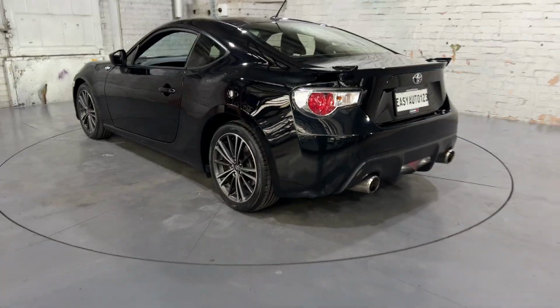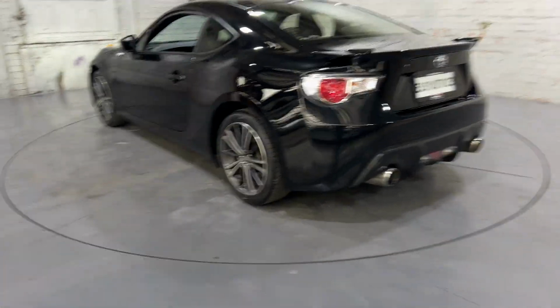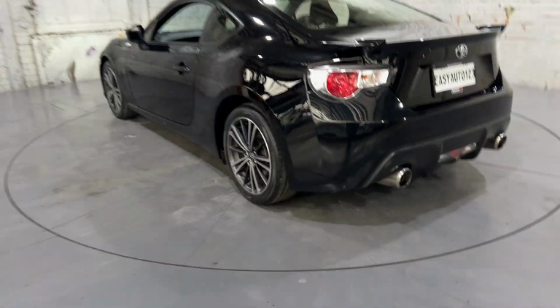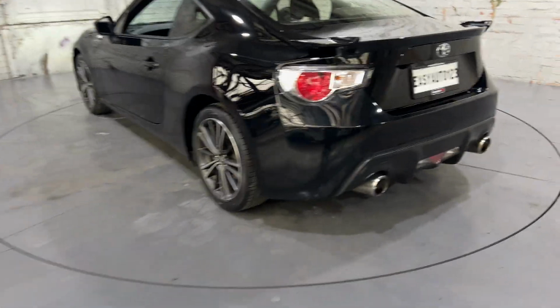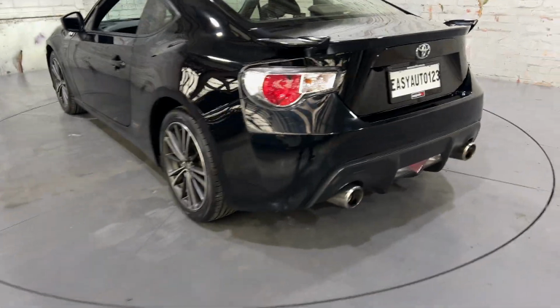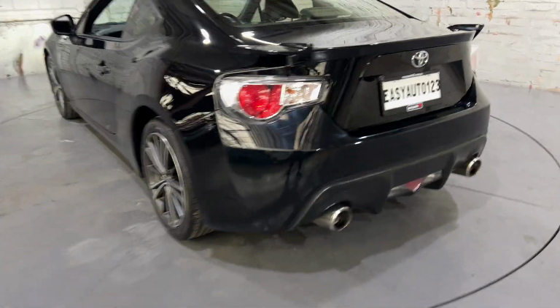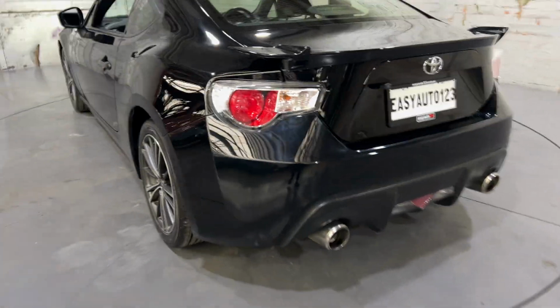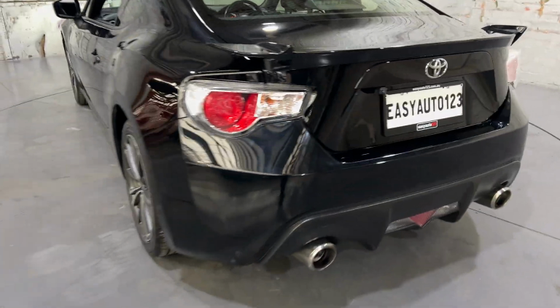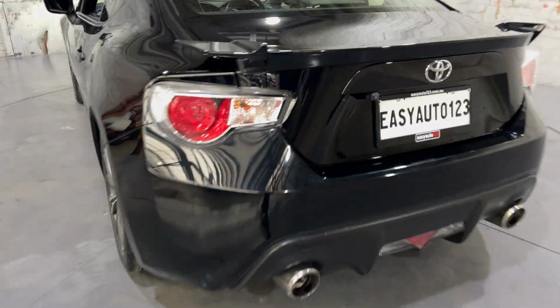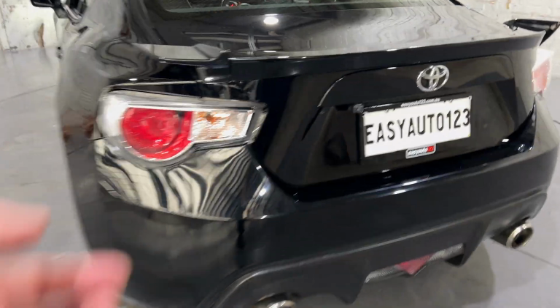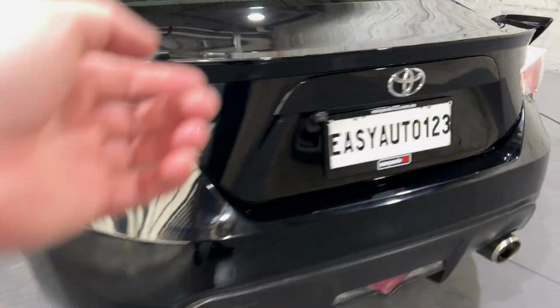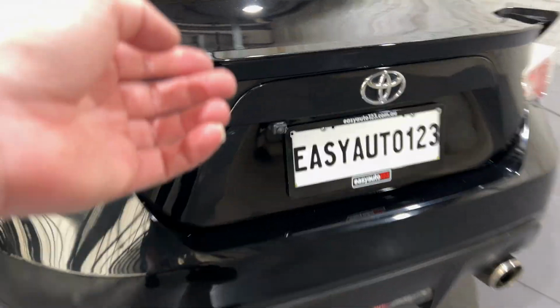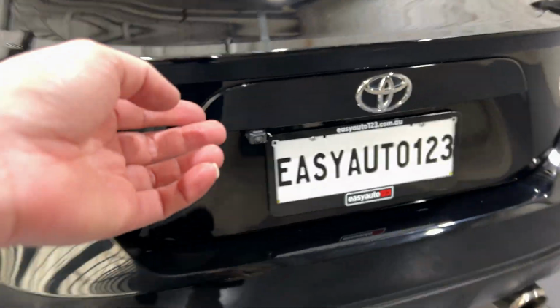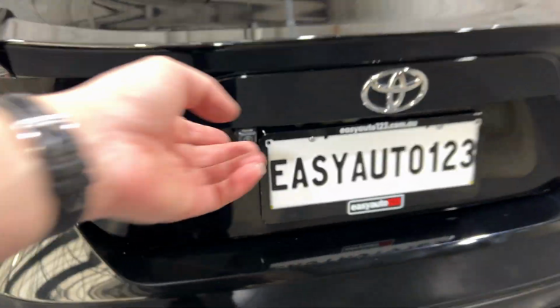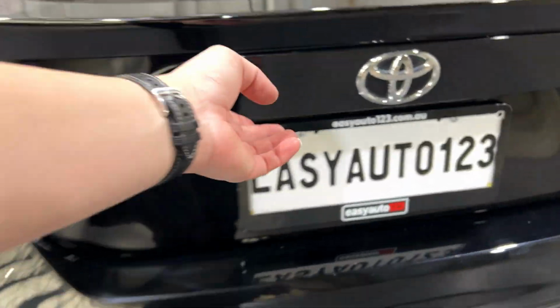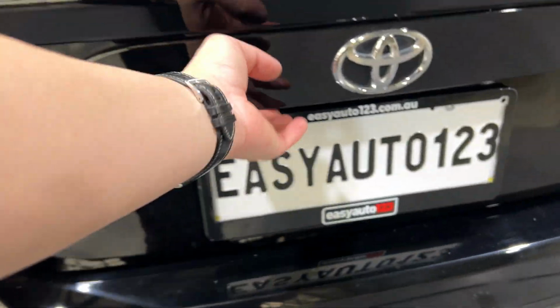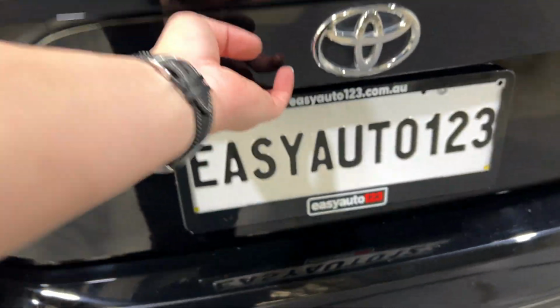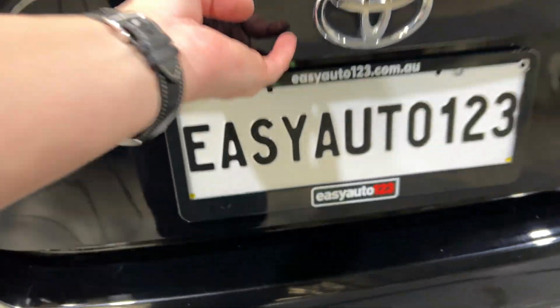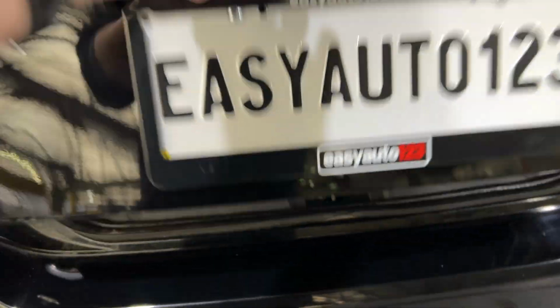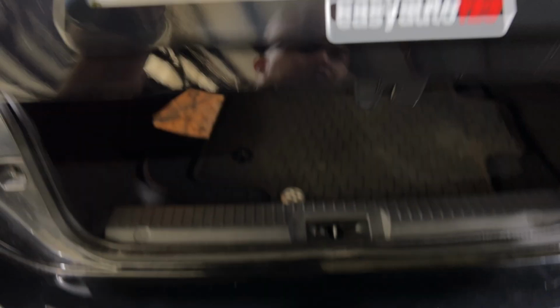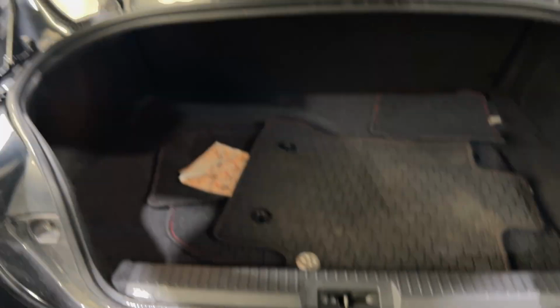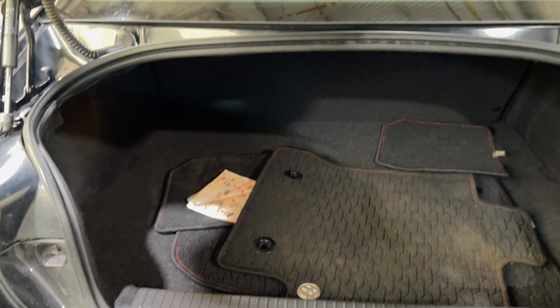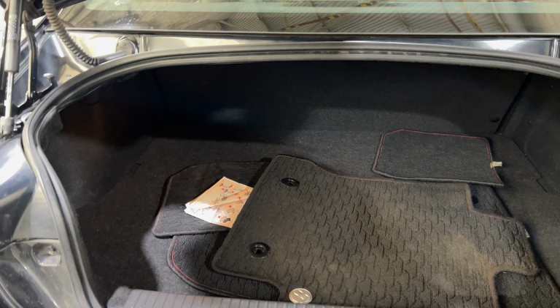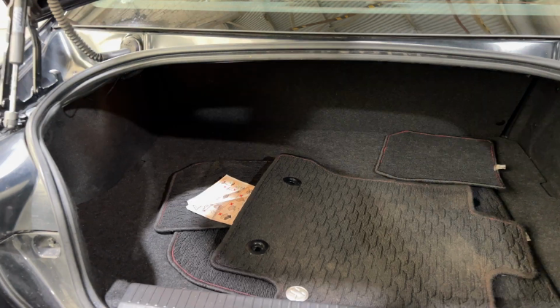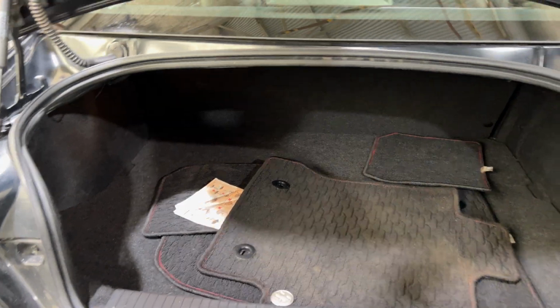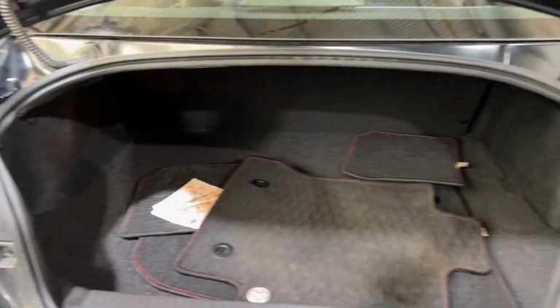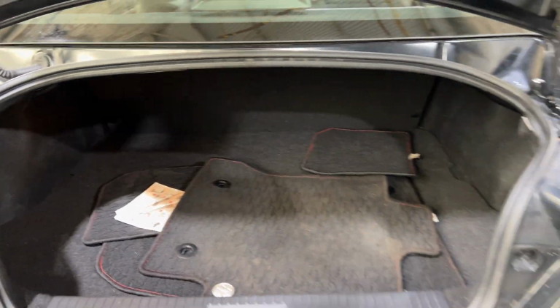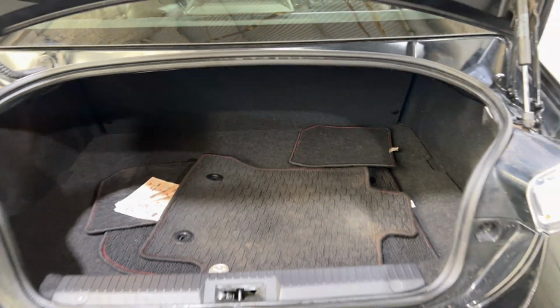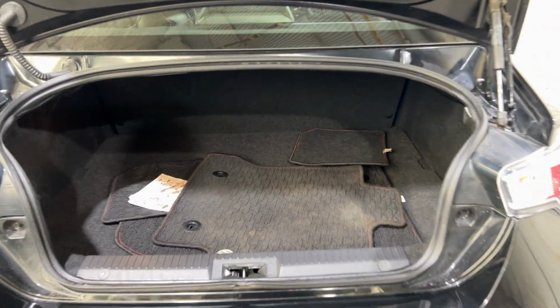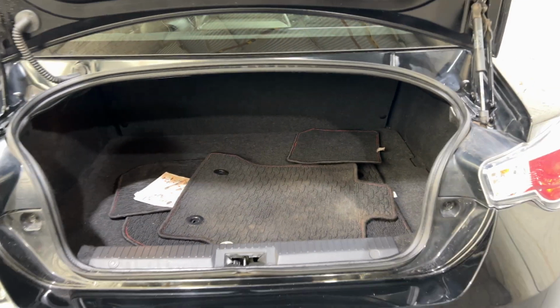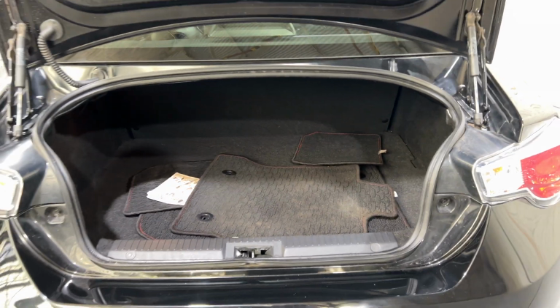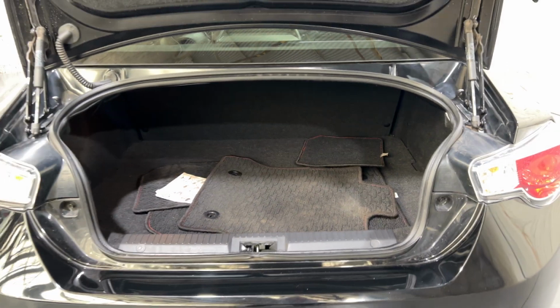As you jump inside the boot, being a 2-door coupe, you'll be quite surprised by the amount of usable space you've got at the back.